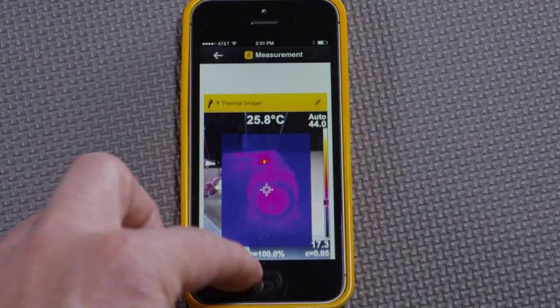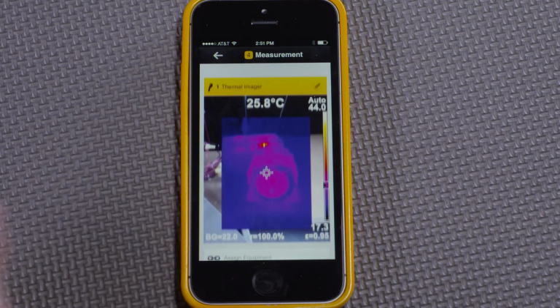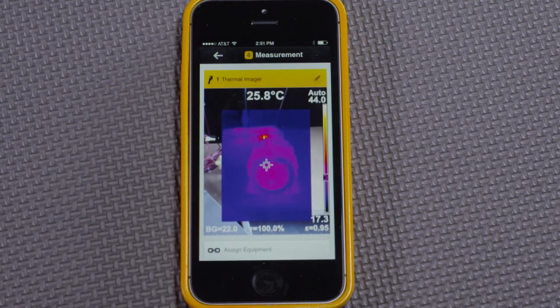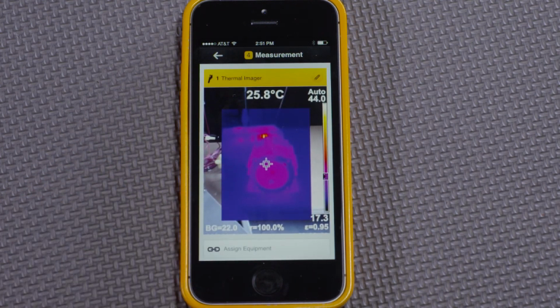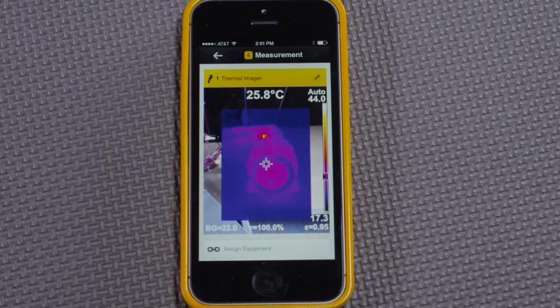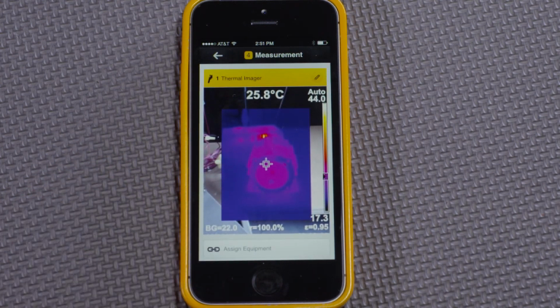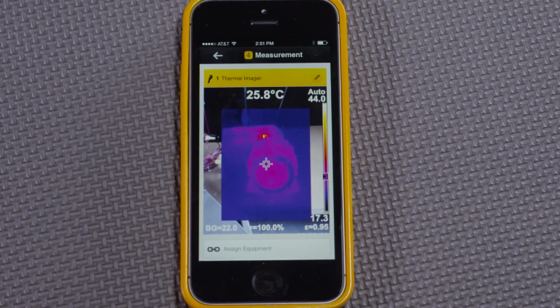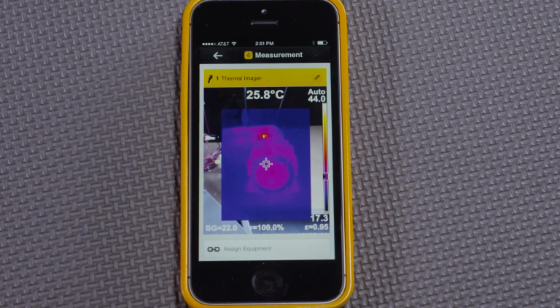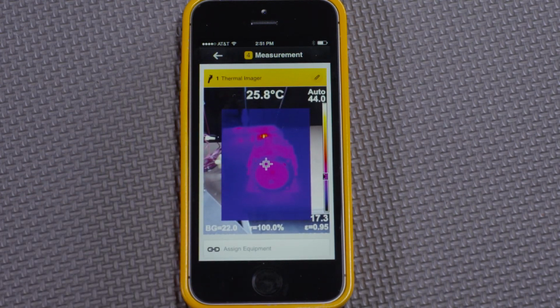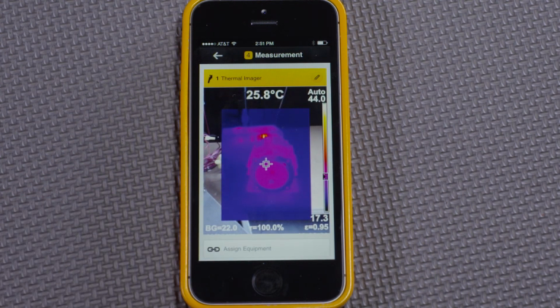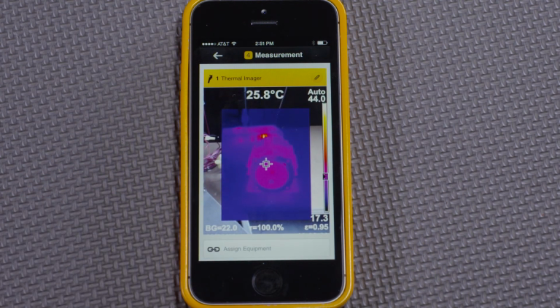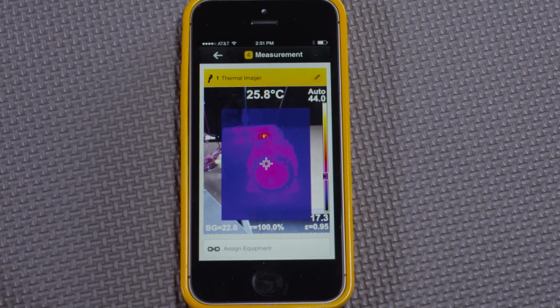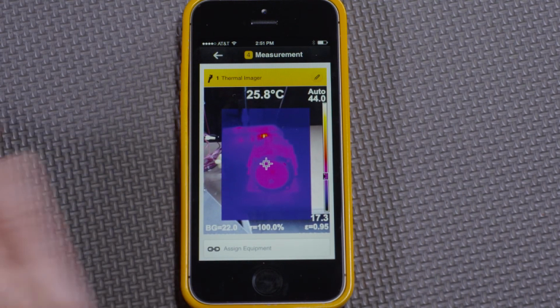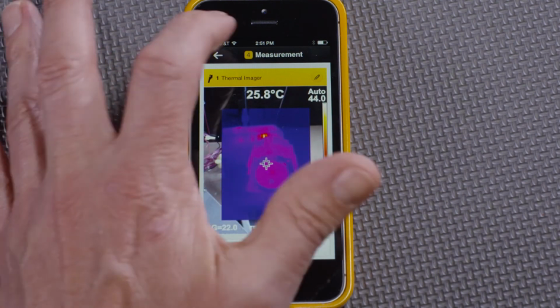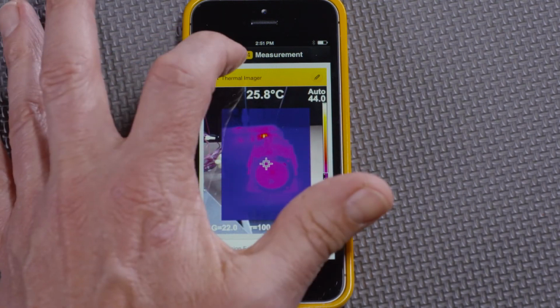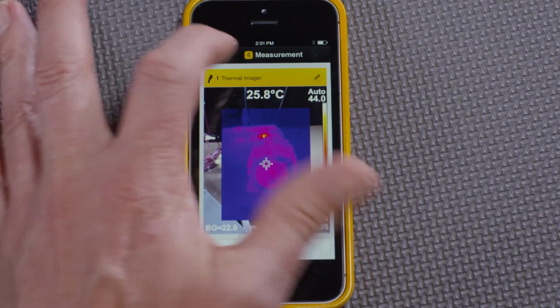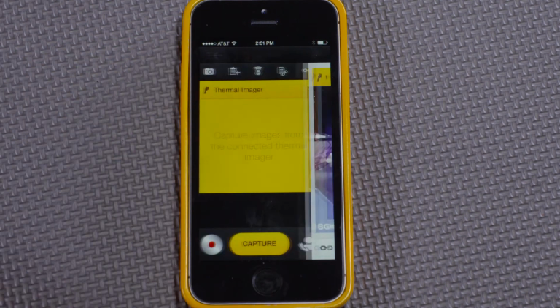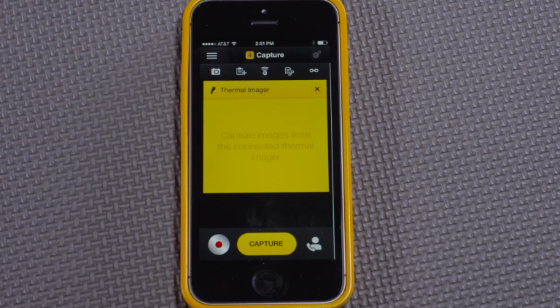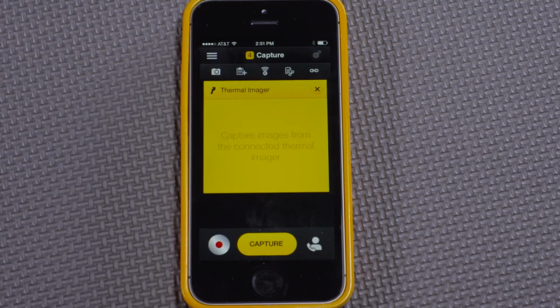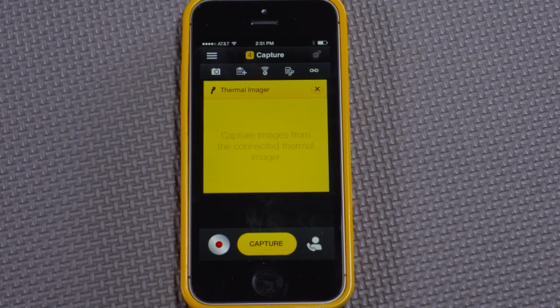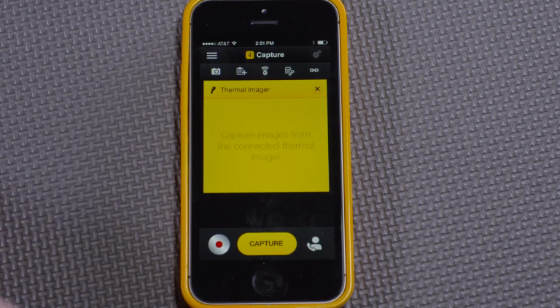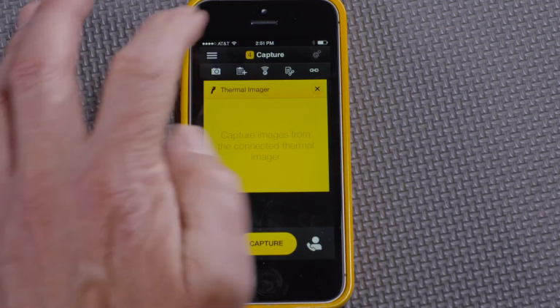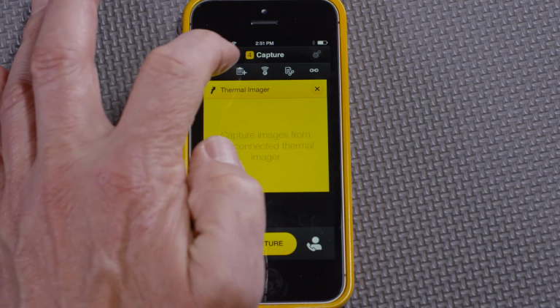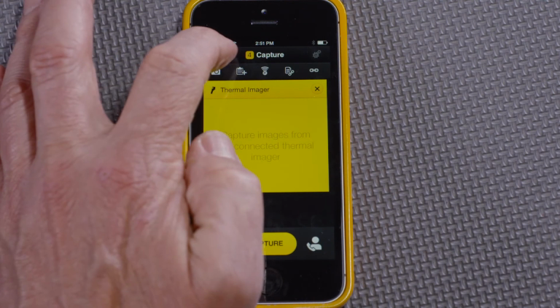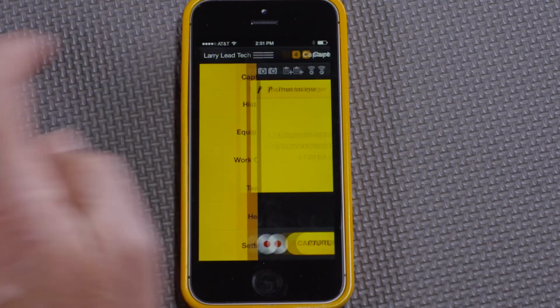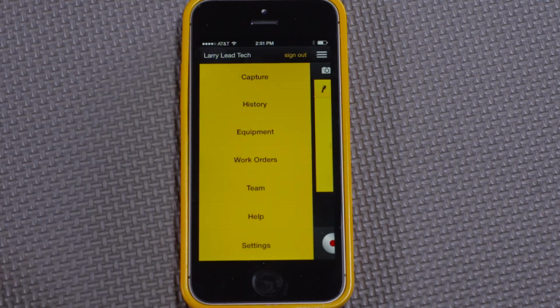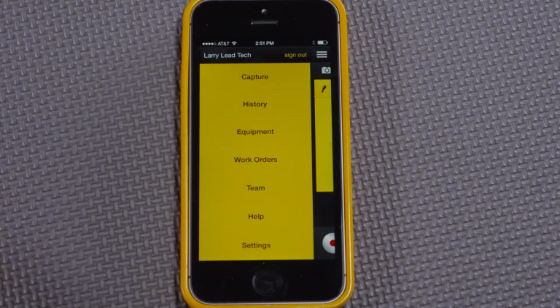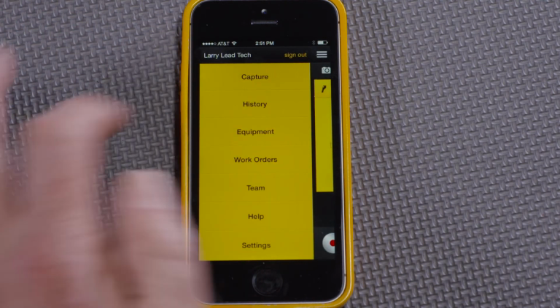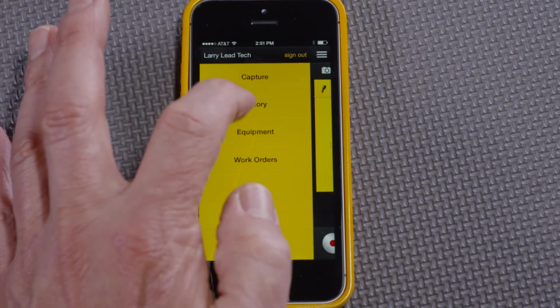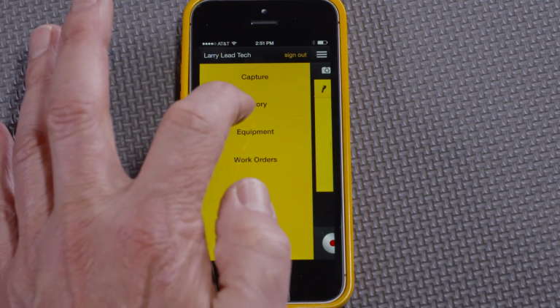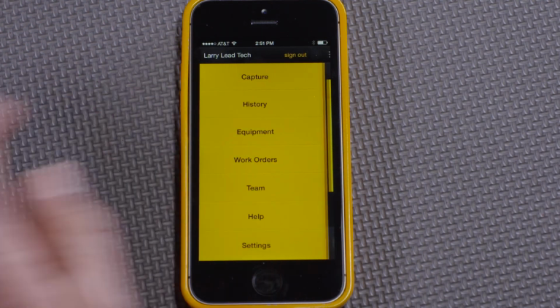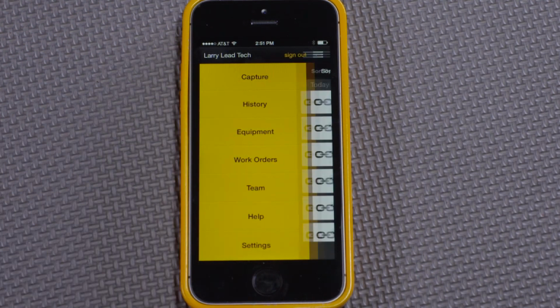This helps preventive maintenance technicians keep records in the field and send them immediately from in front of the equipment they just imaged.